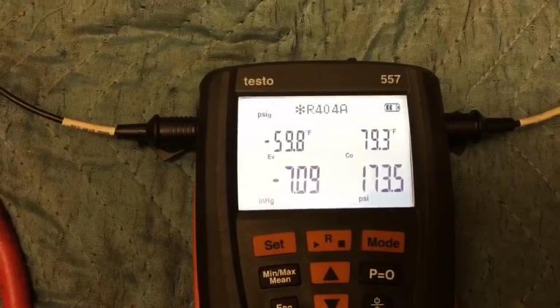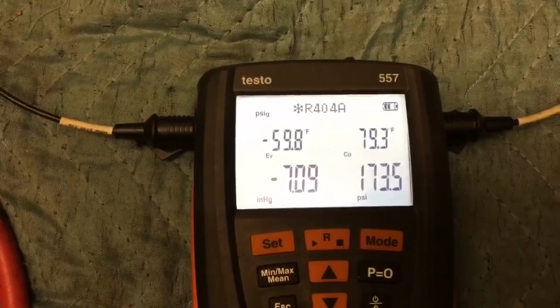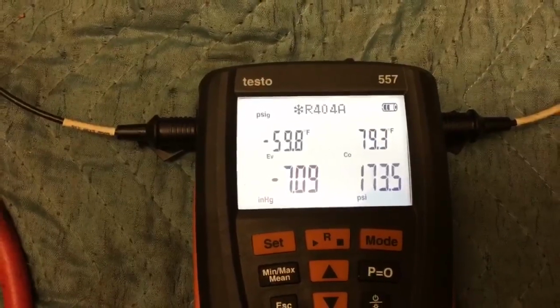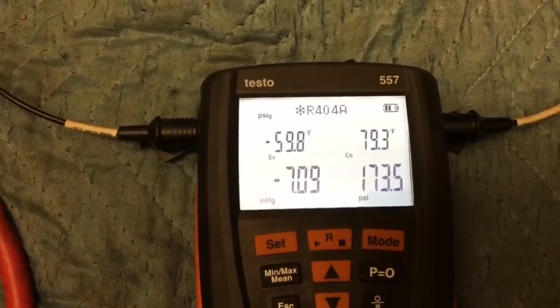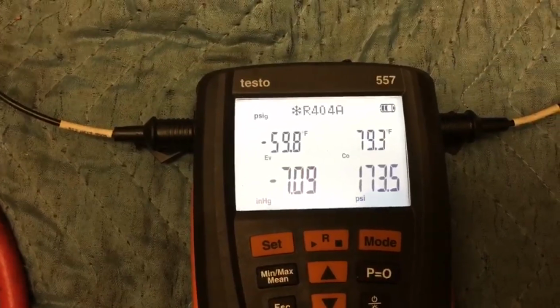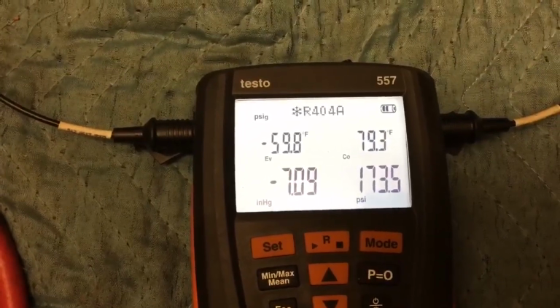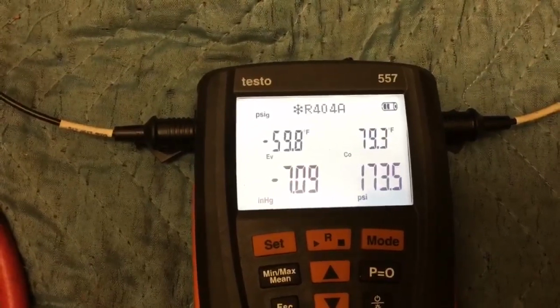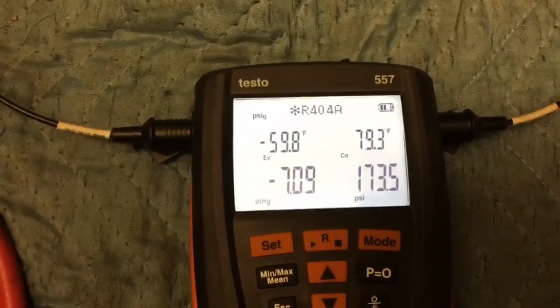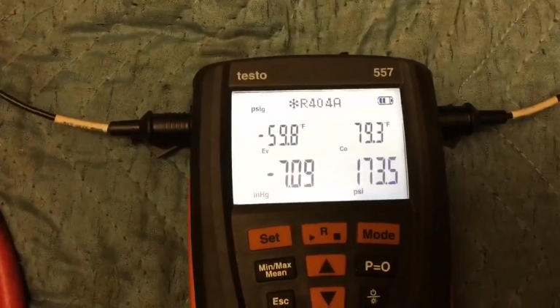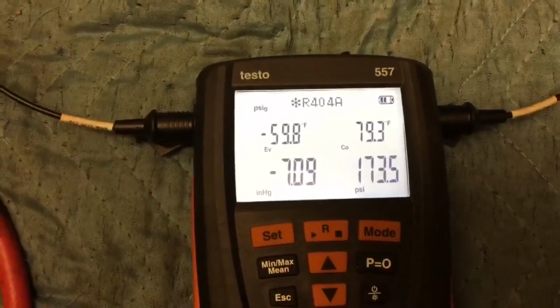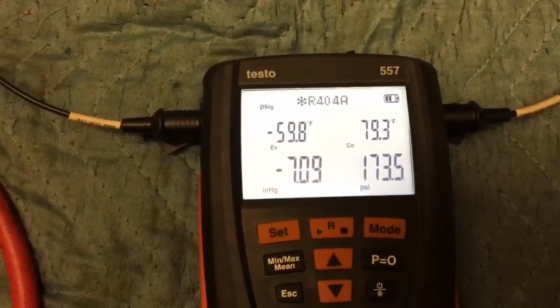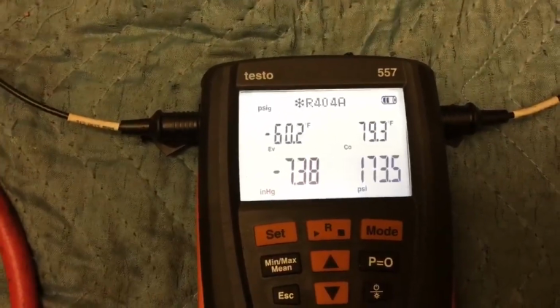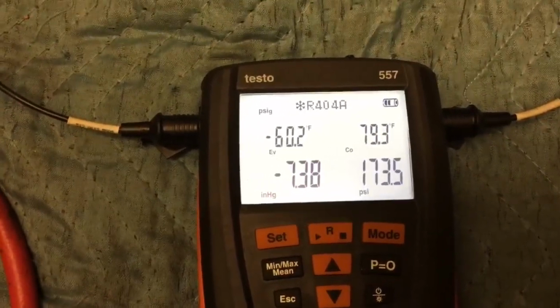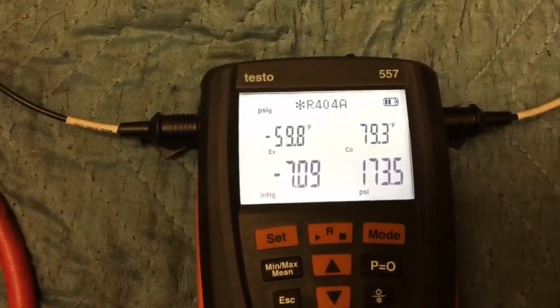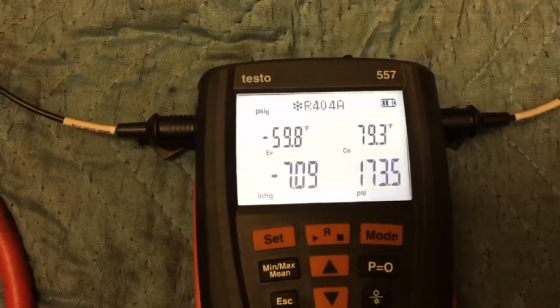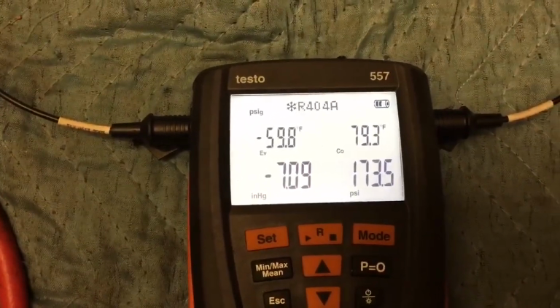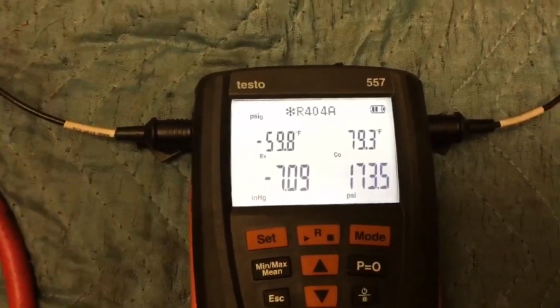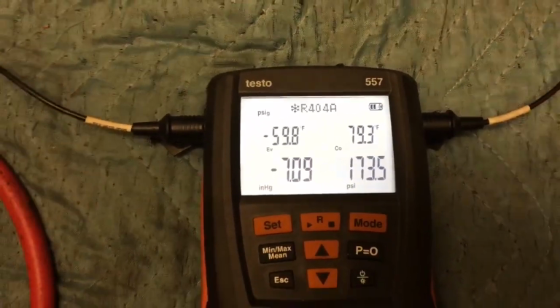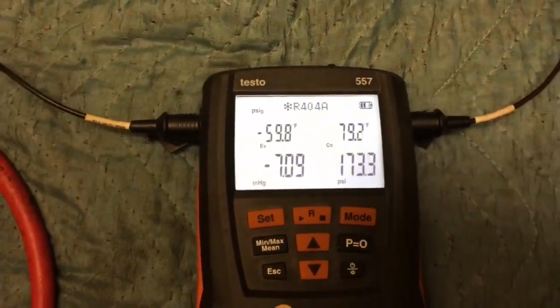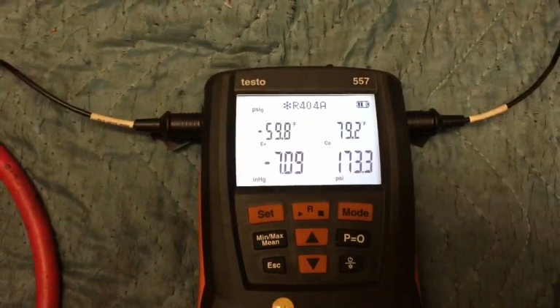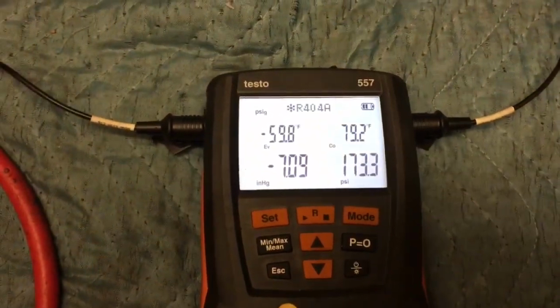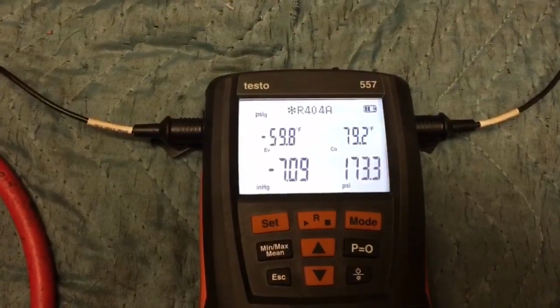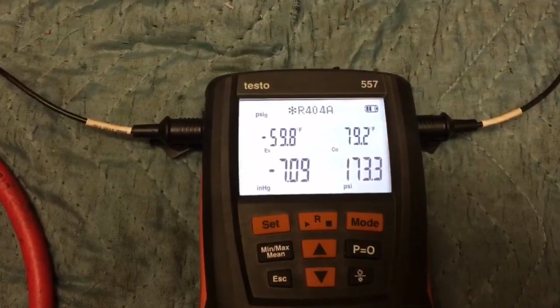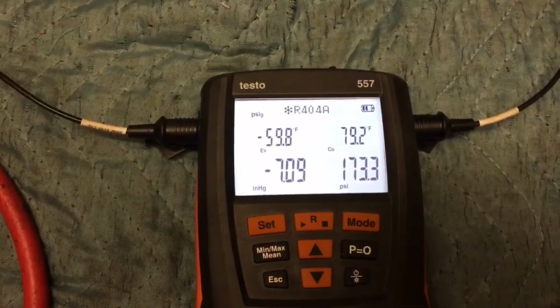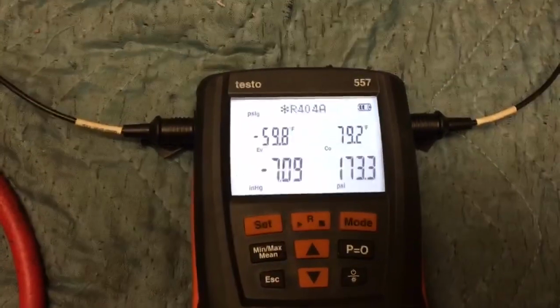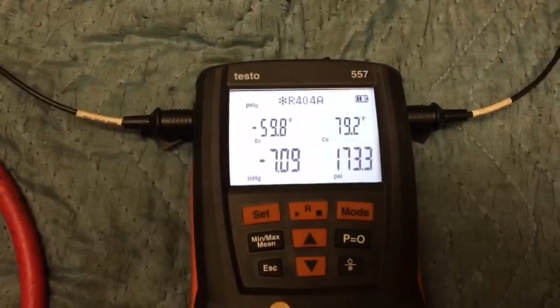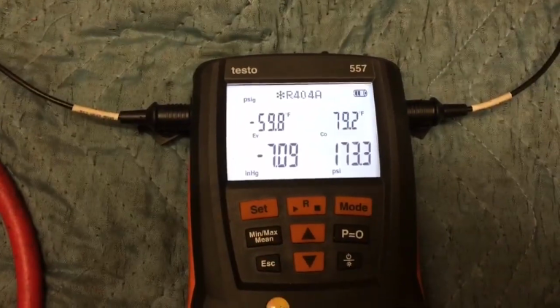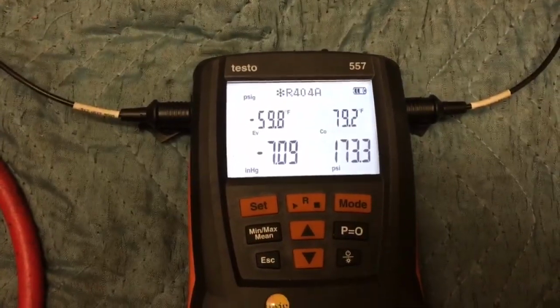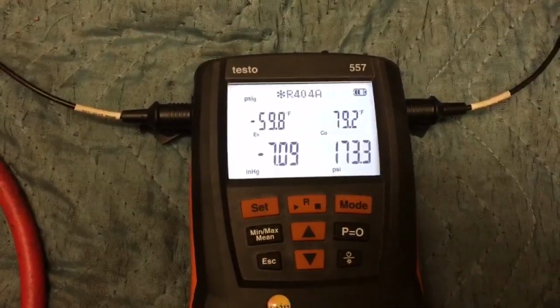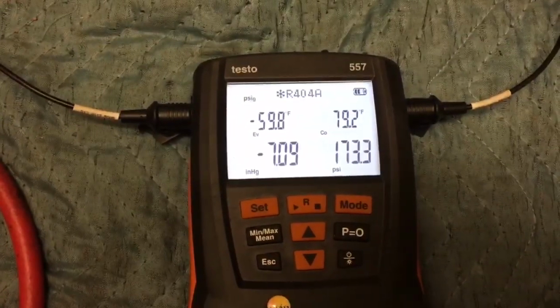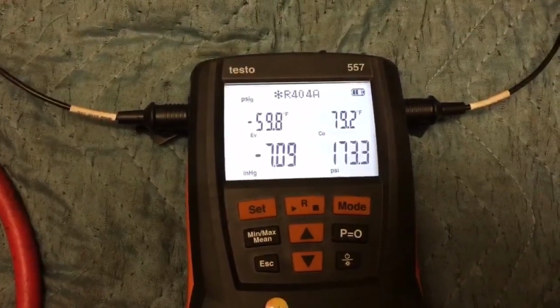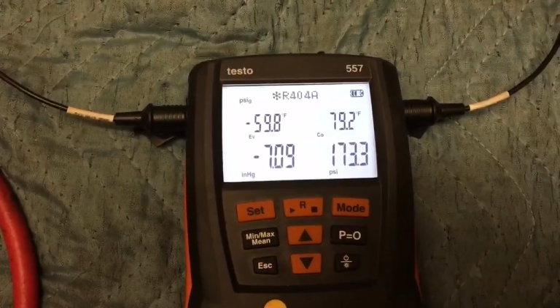You like those pressures for a freezer? I'll let you guys look at this one and tell me what's wrong with it.